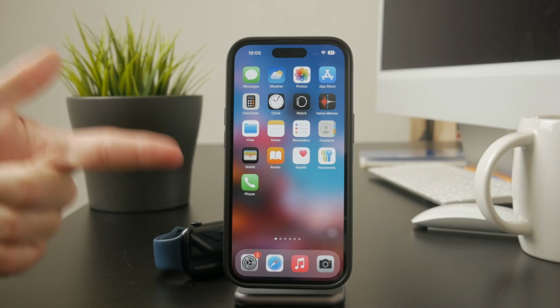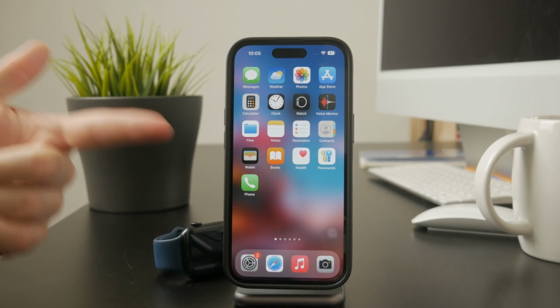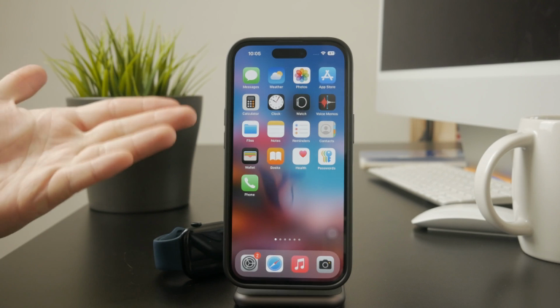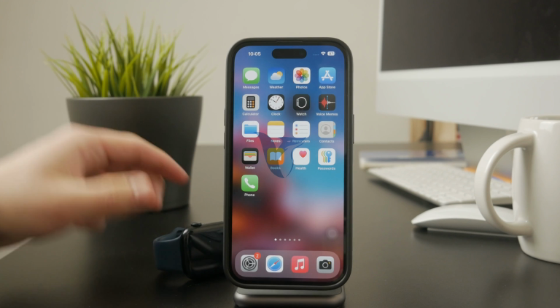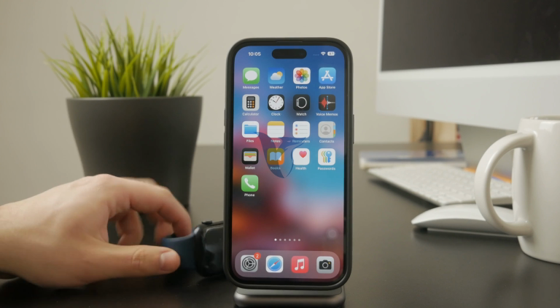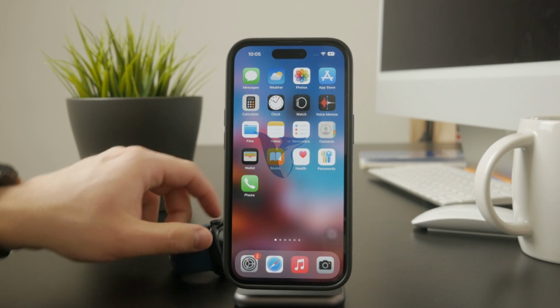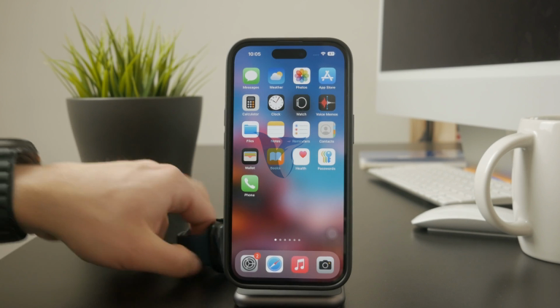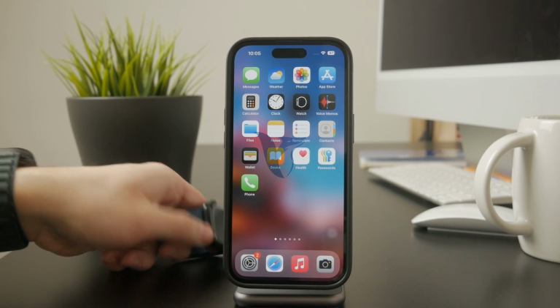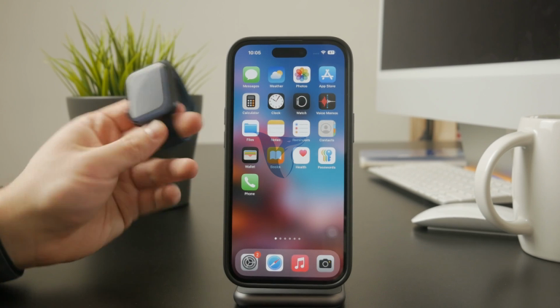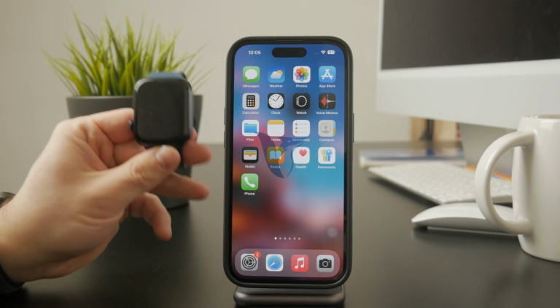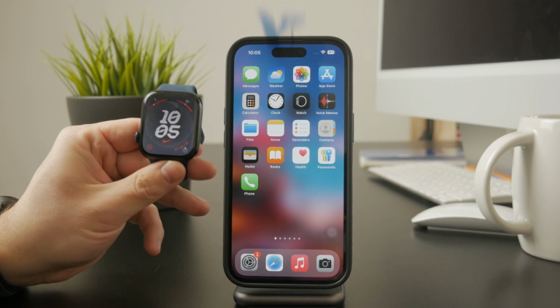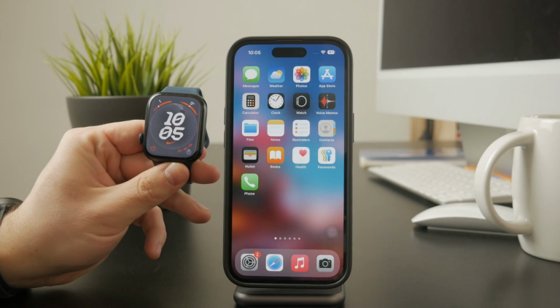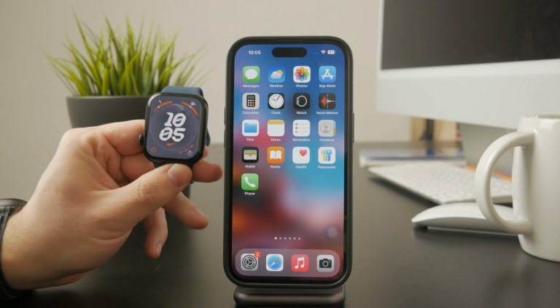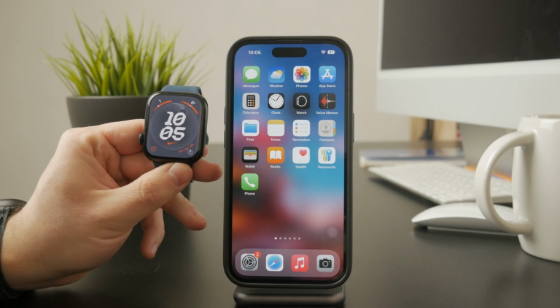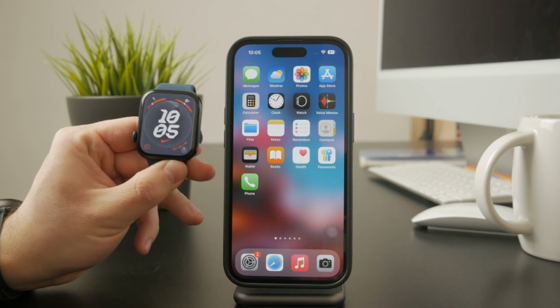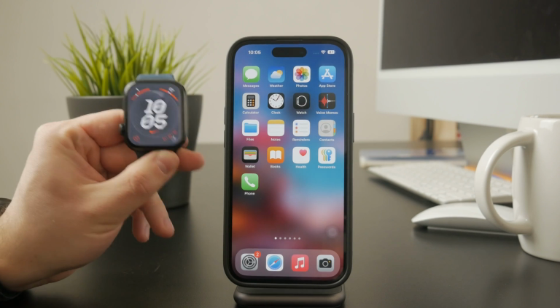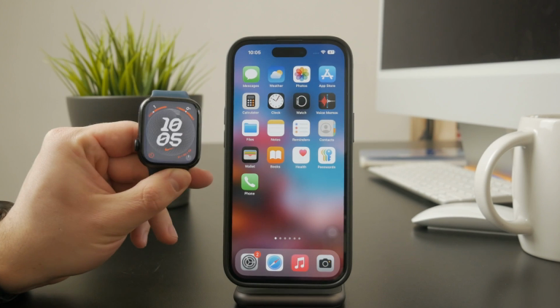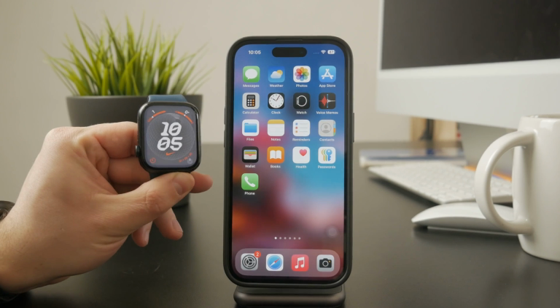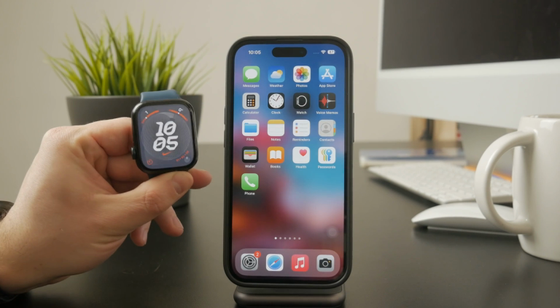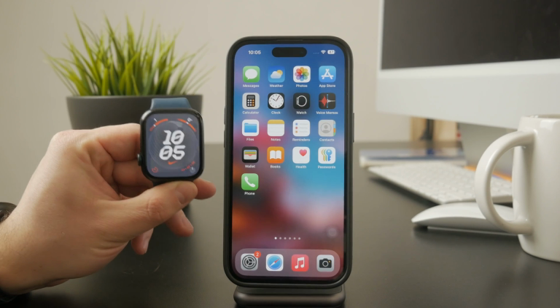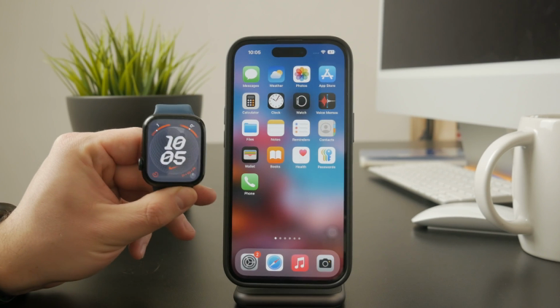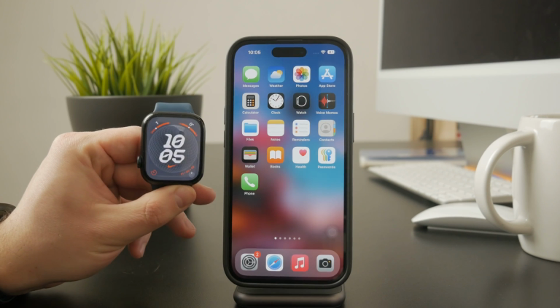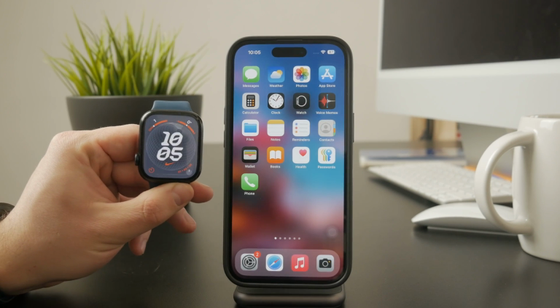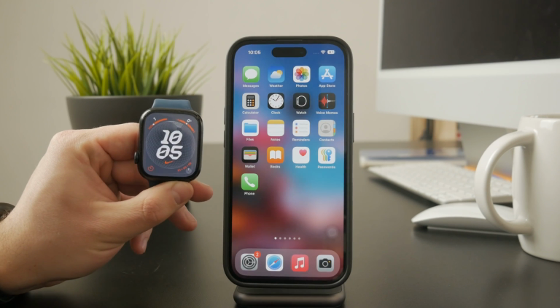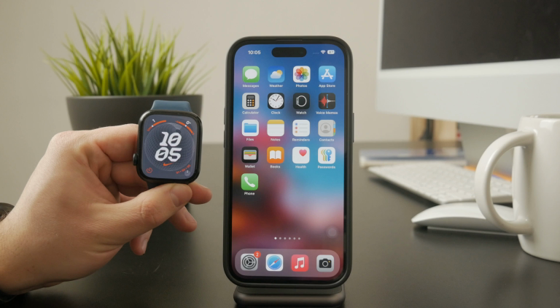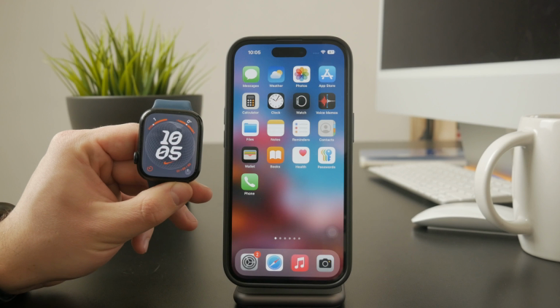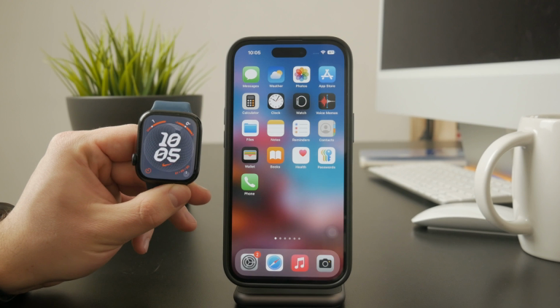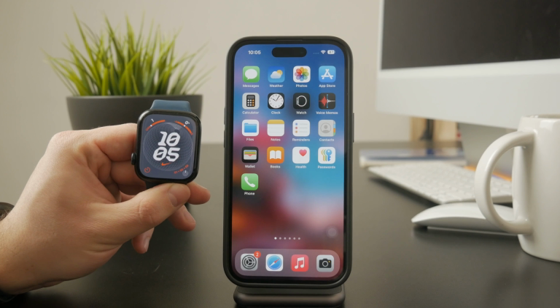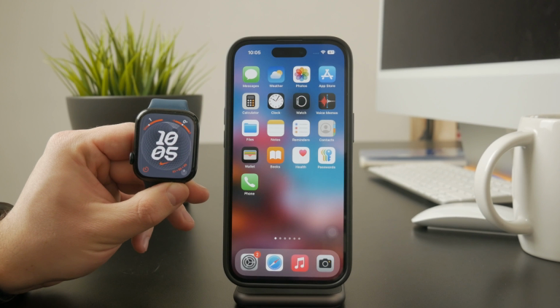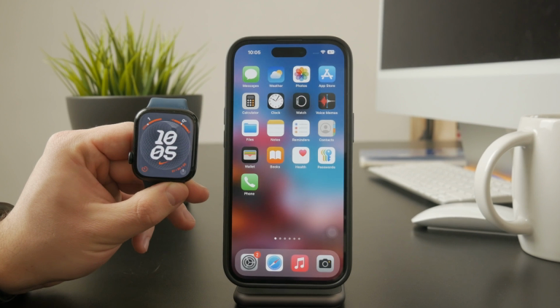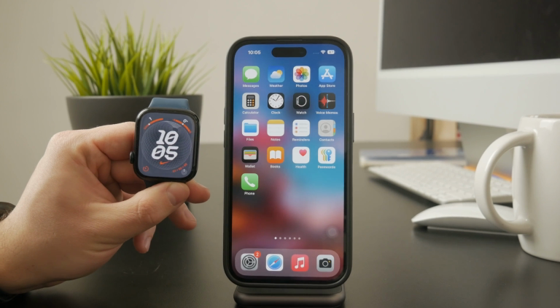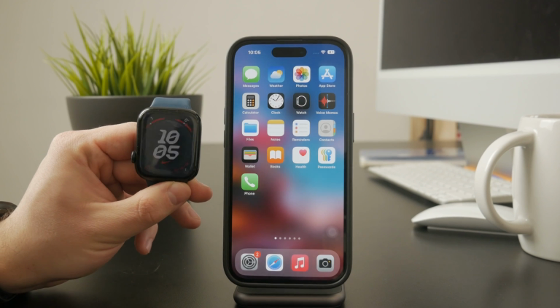Welcome to Foxtech. If your Apple Watch is stuck on Do Not Disturb or you just need to turn it off, I'll show you exactly how to do it. Let's get started.